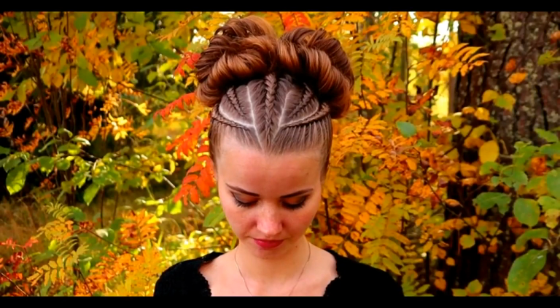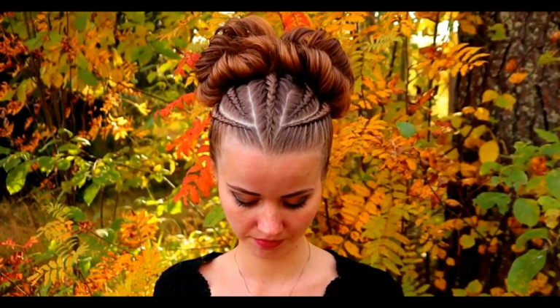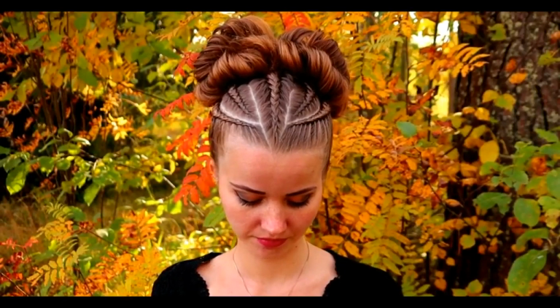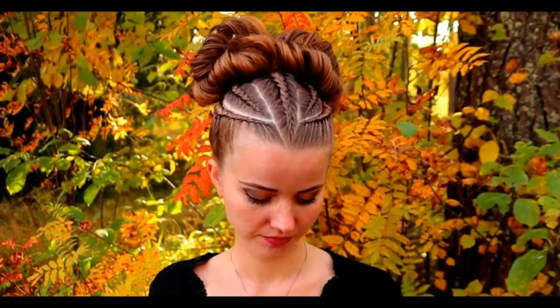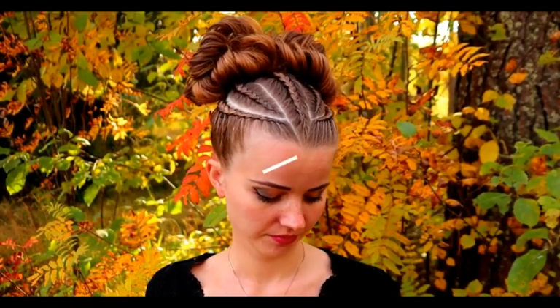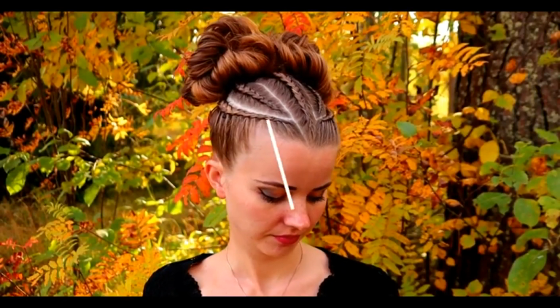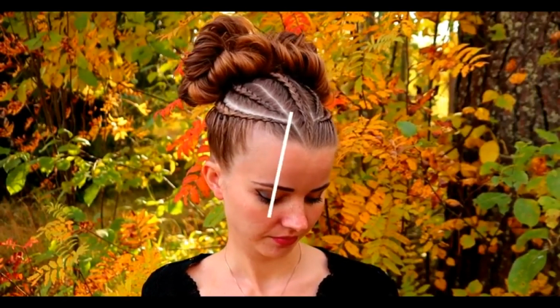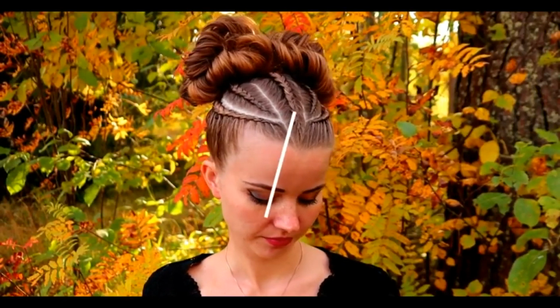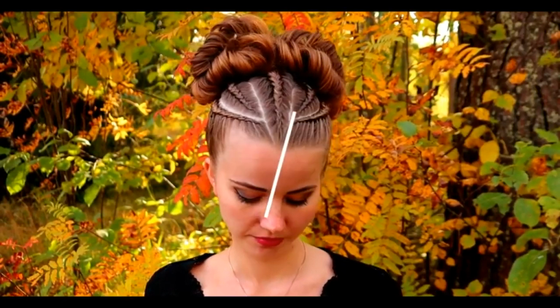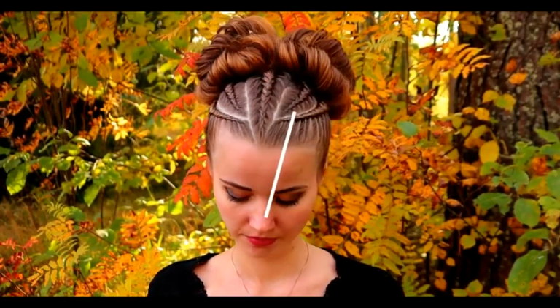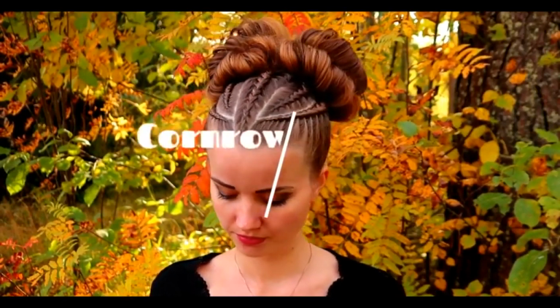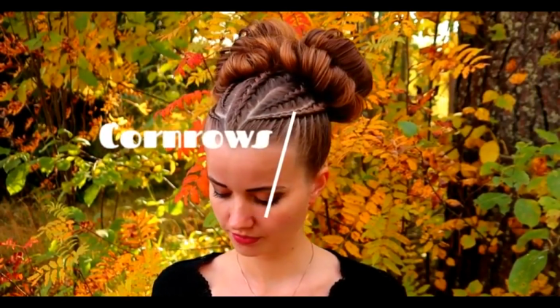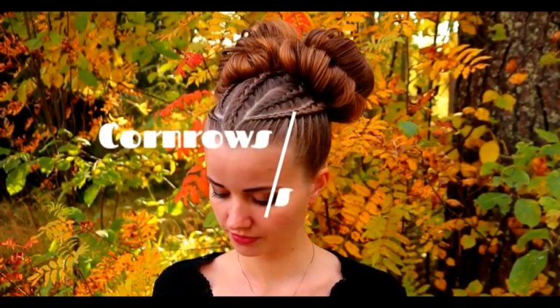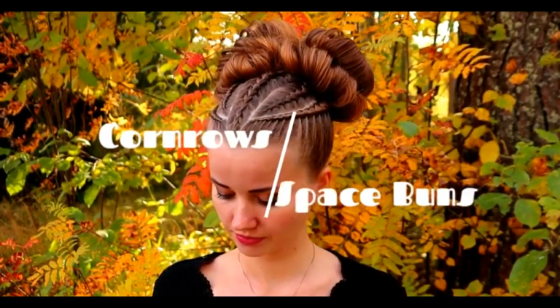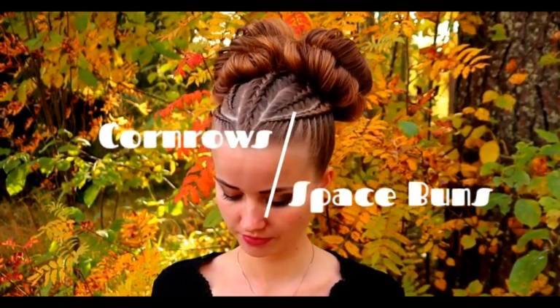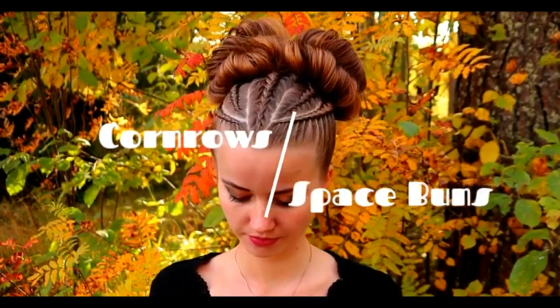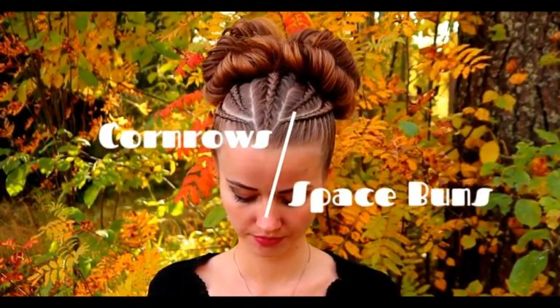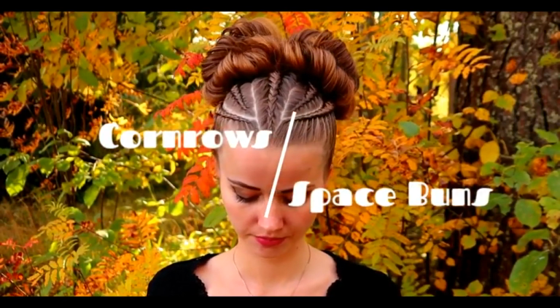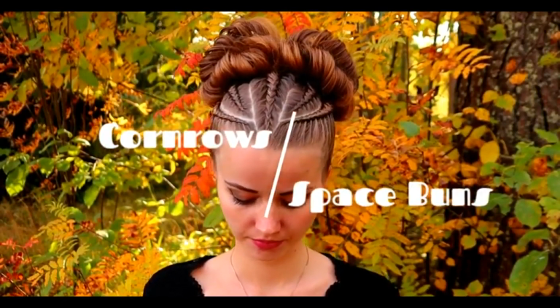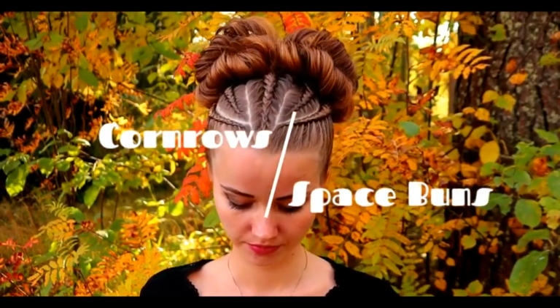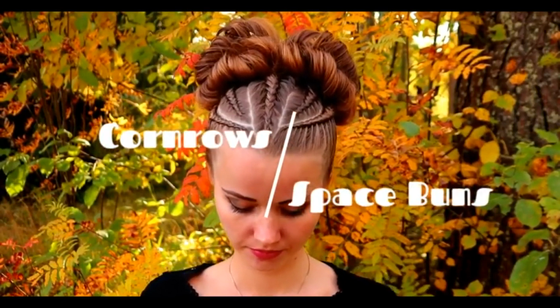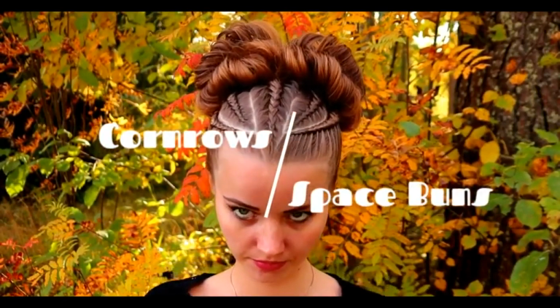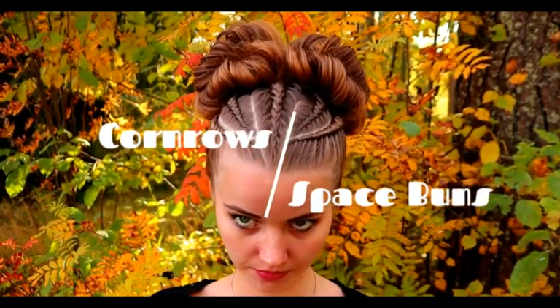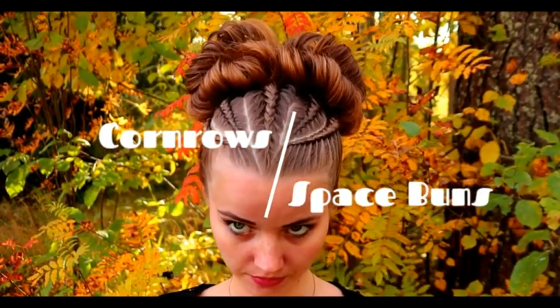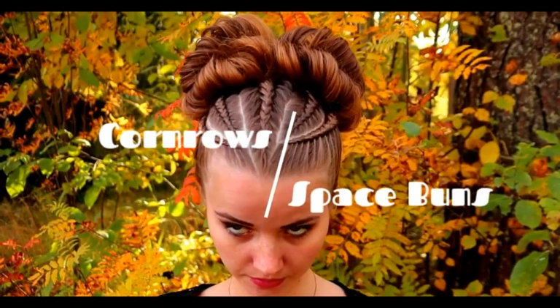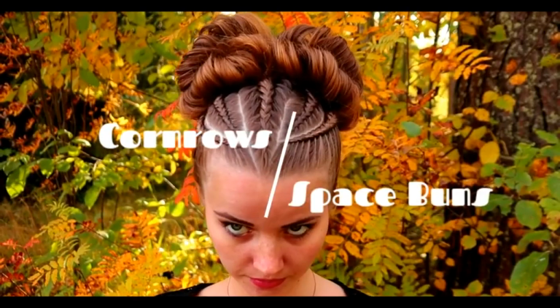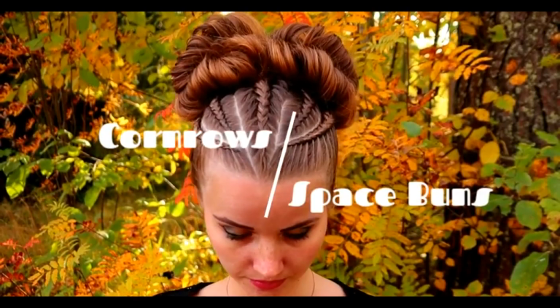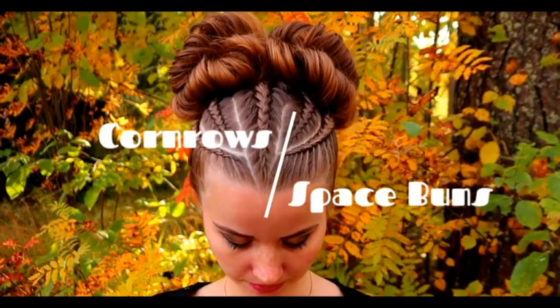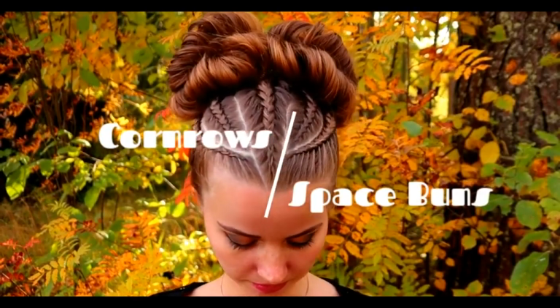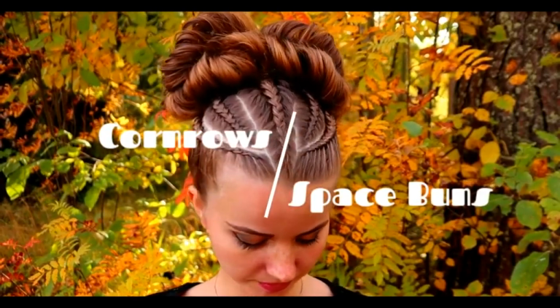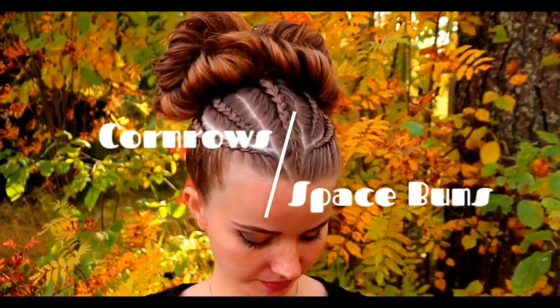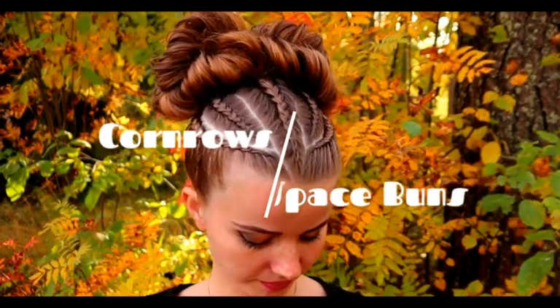Hi guys, in this video I will show you how to create these corner braids with the space buns.